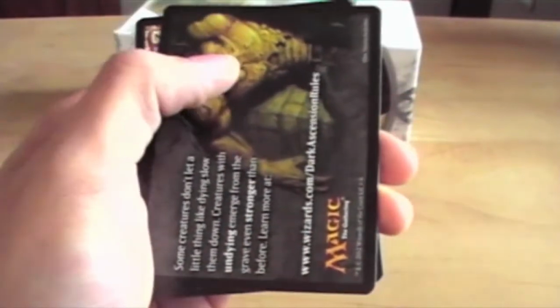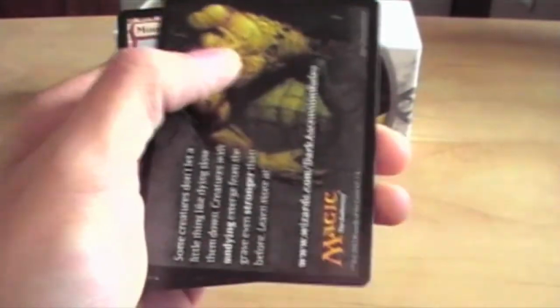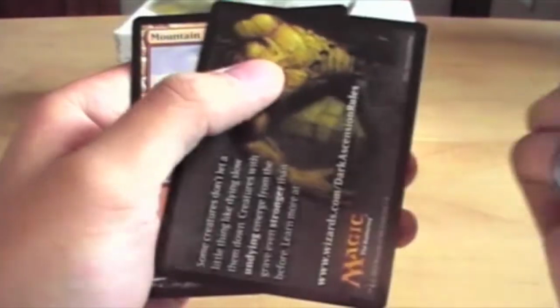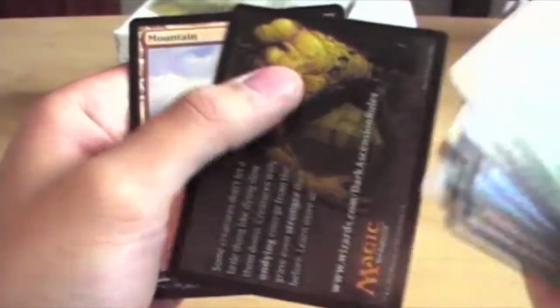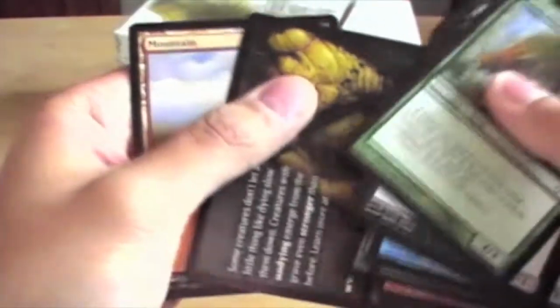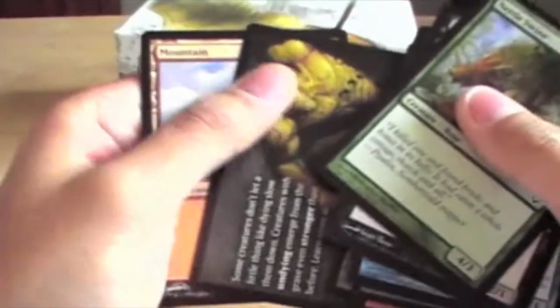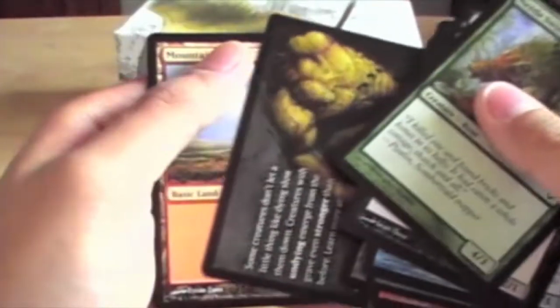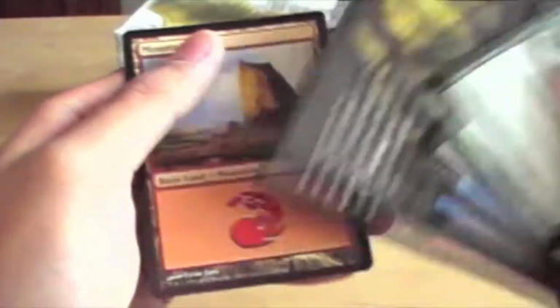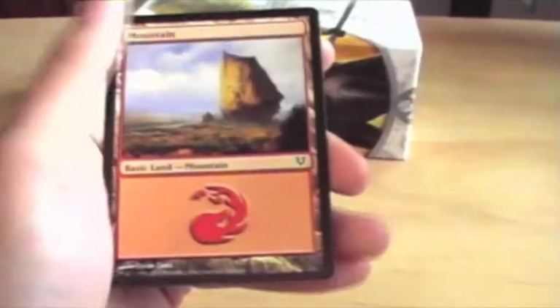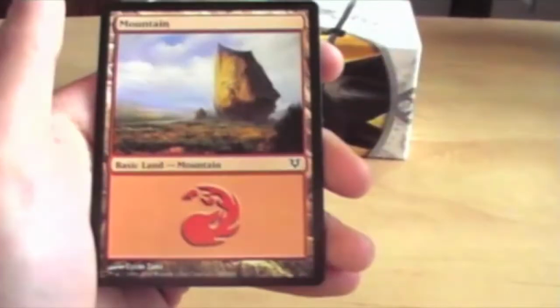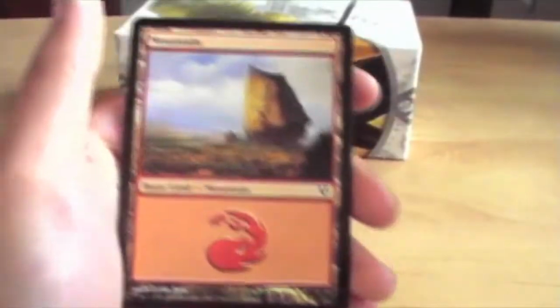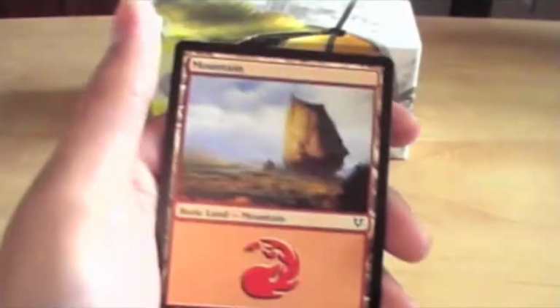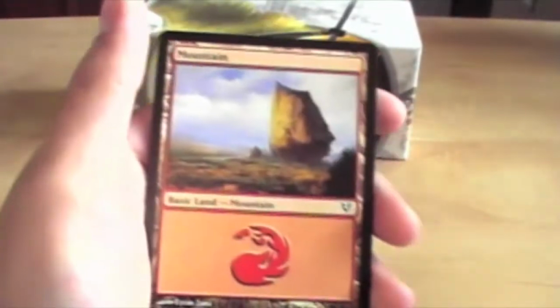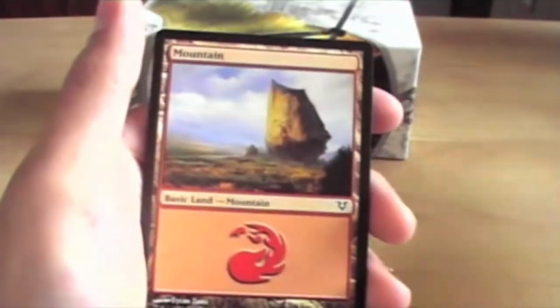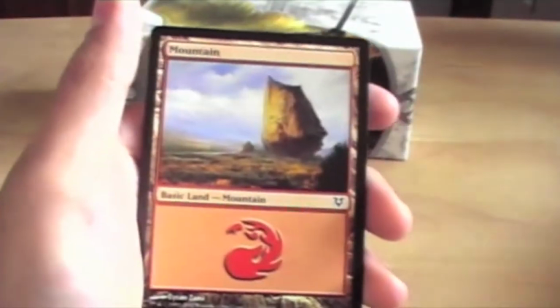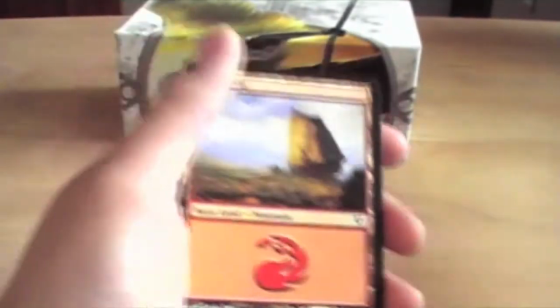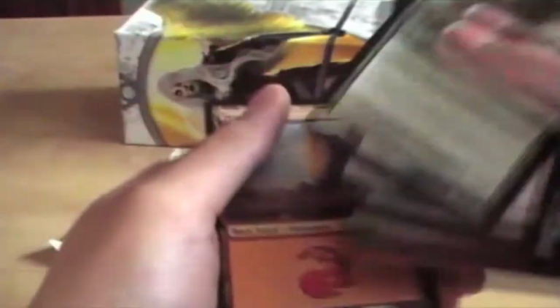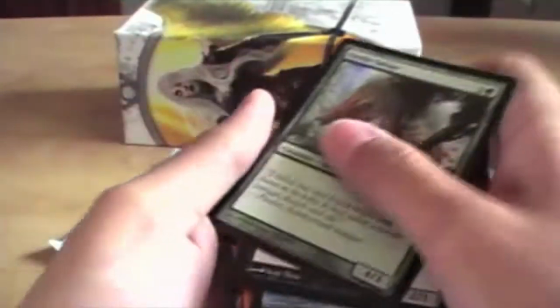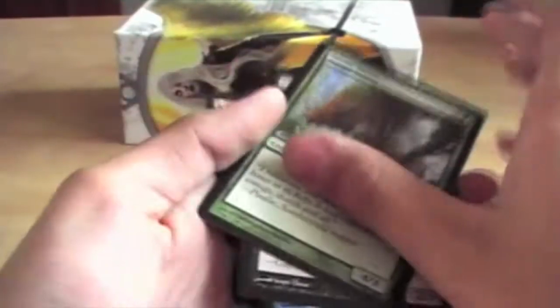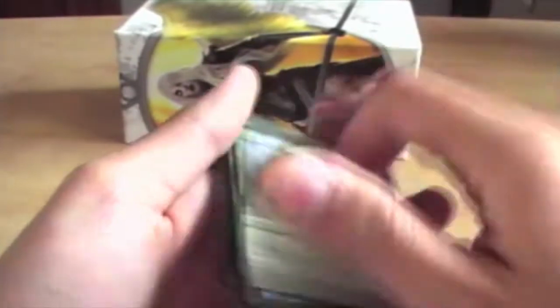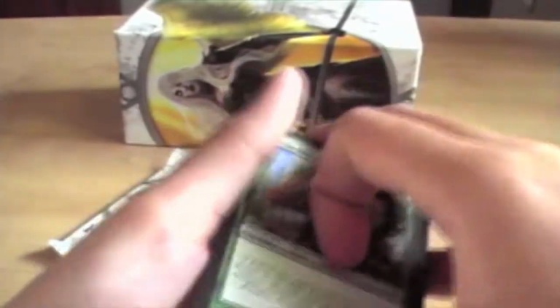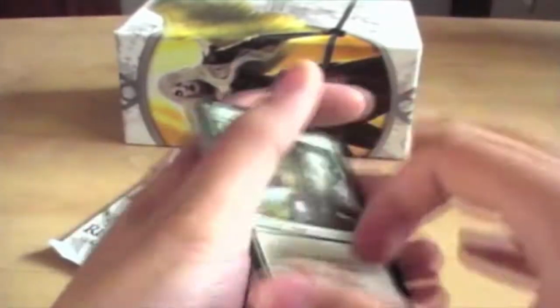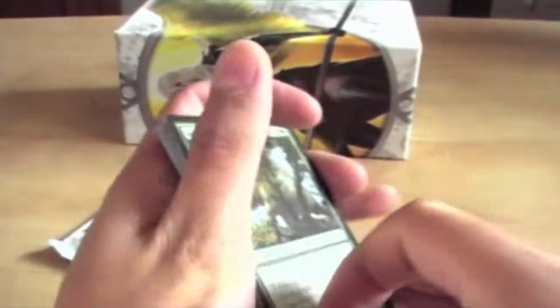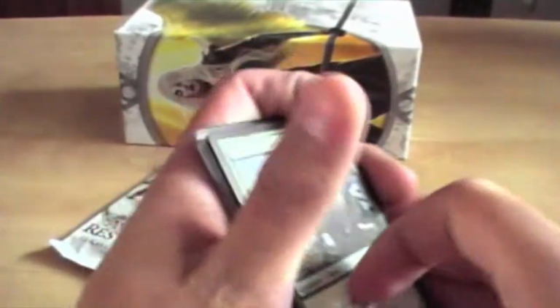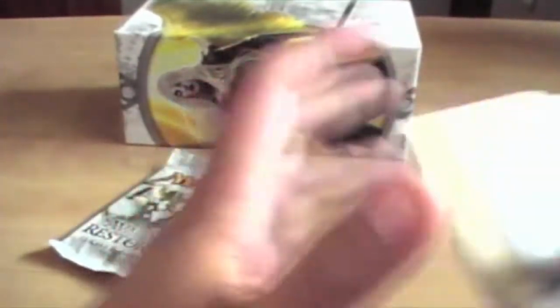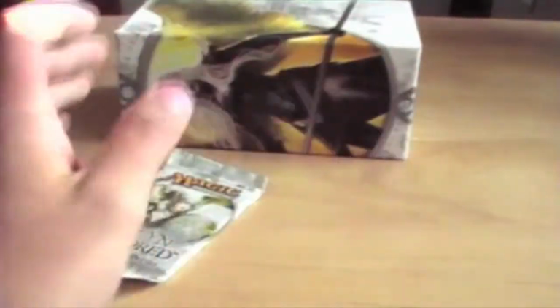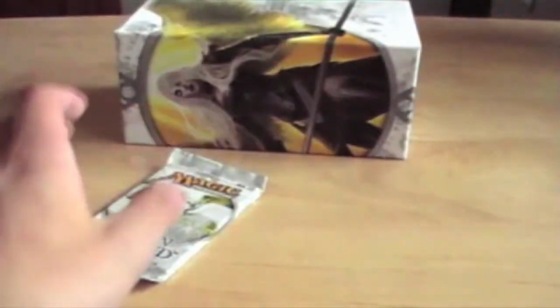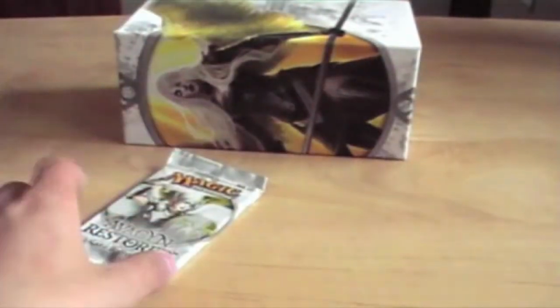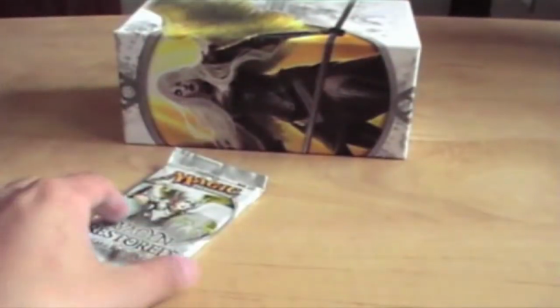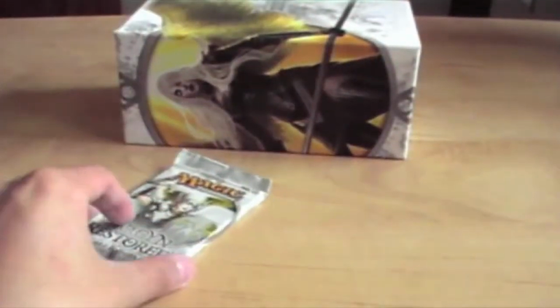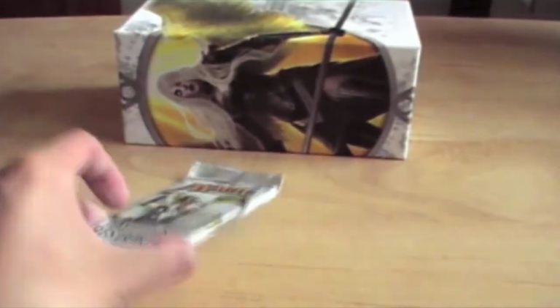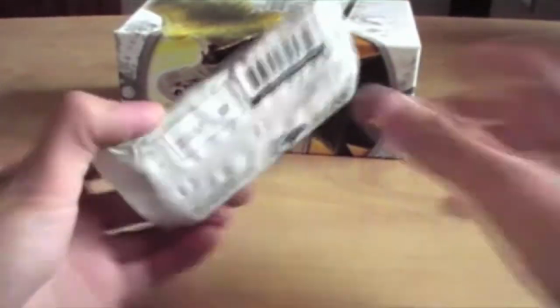And a Tip Card and a Mountain. Come on Mythic — last pack.